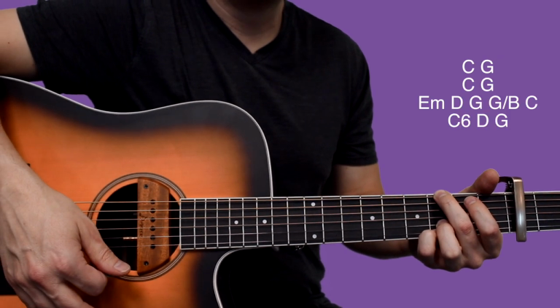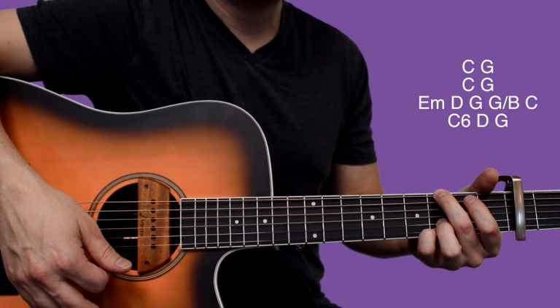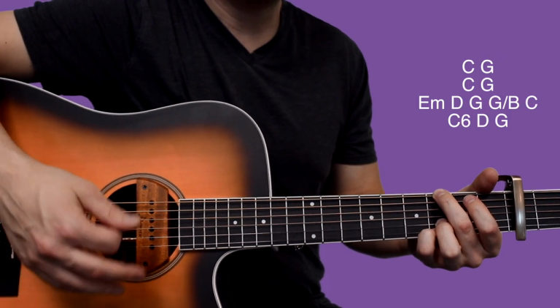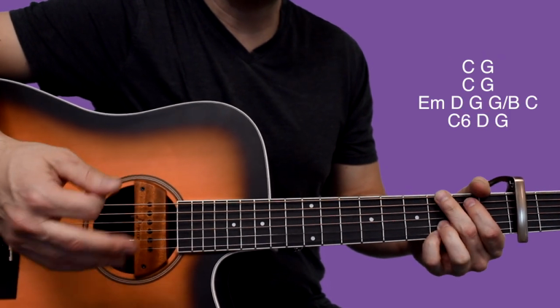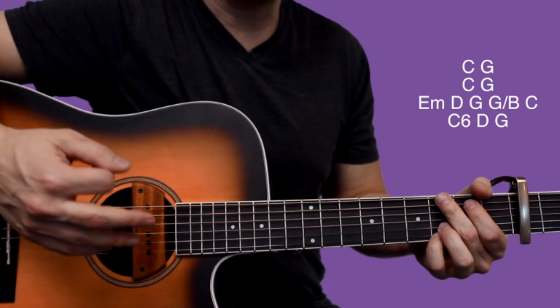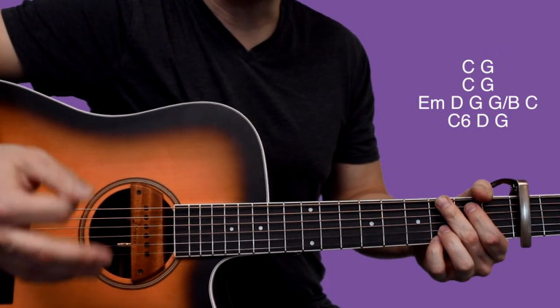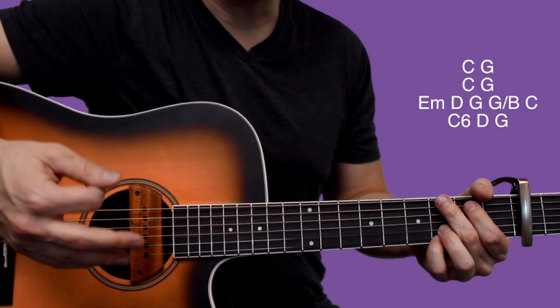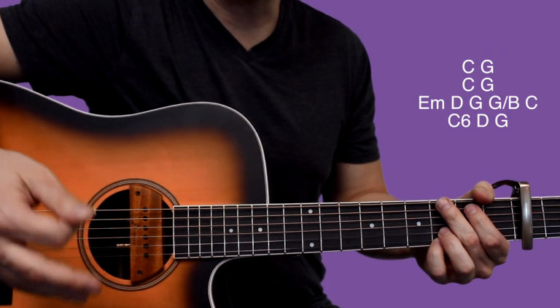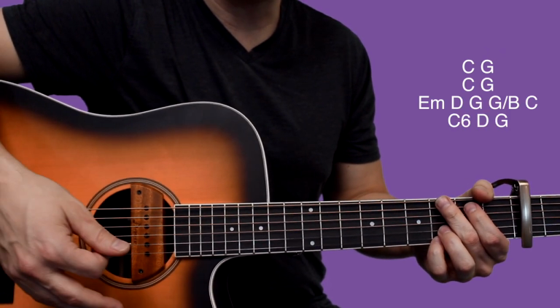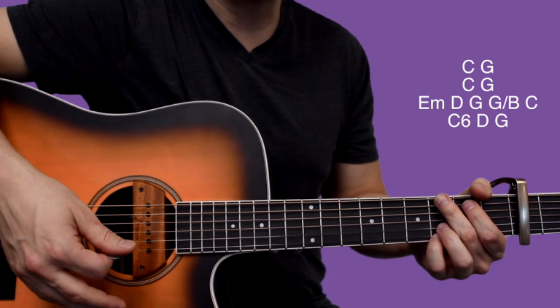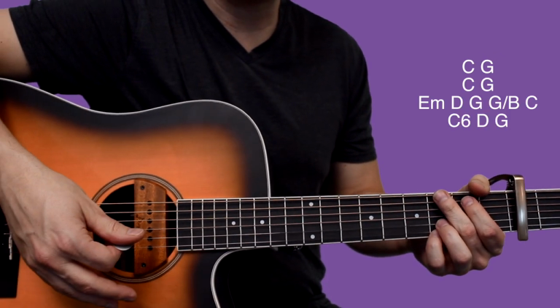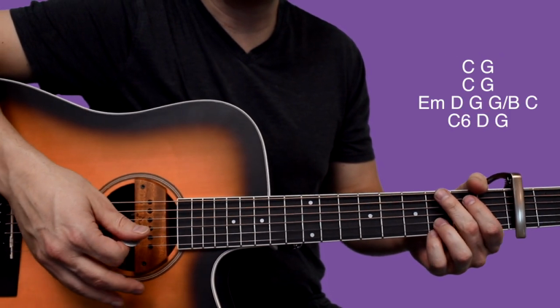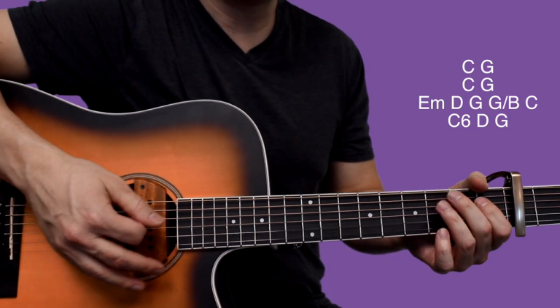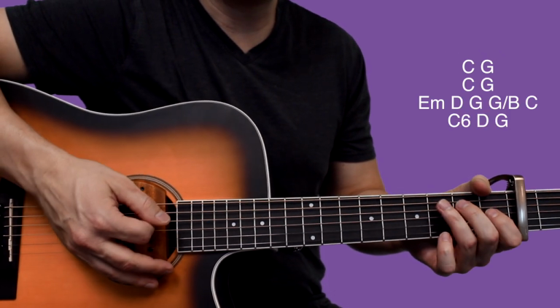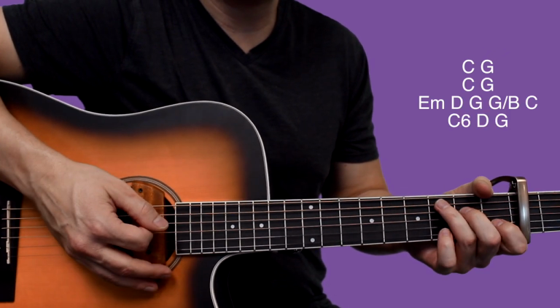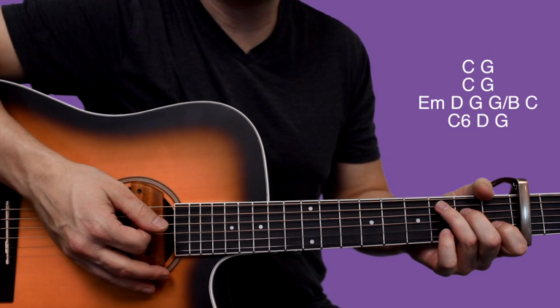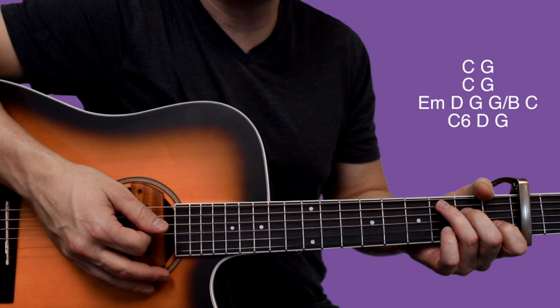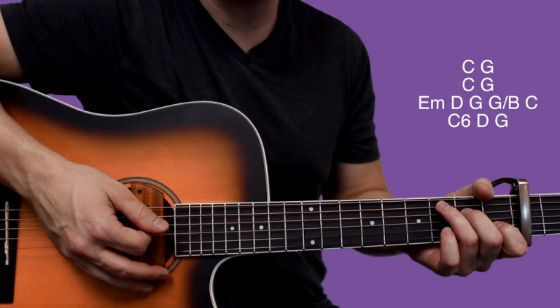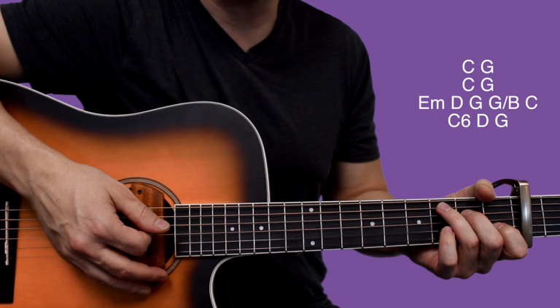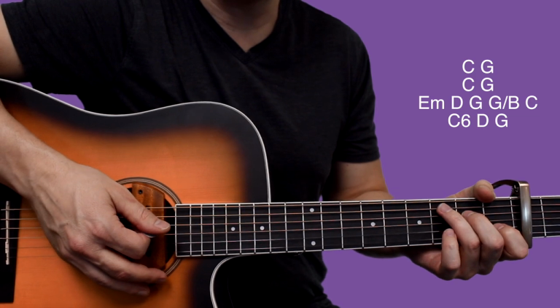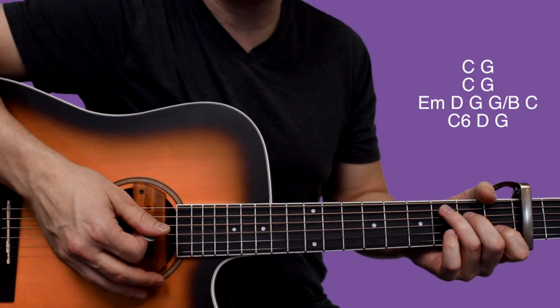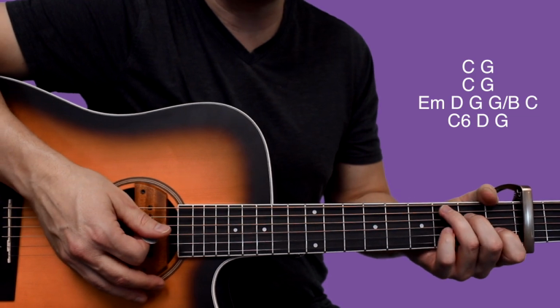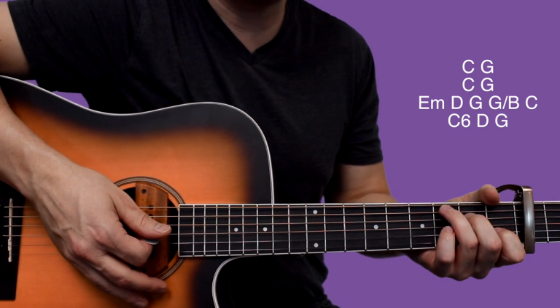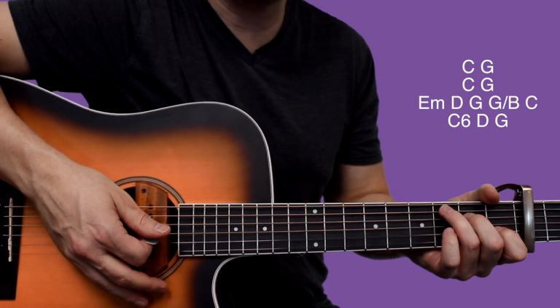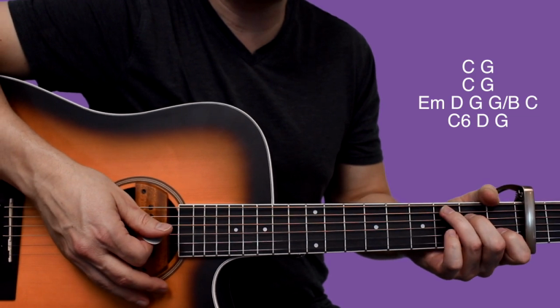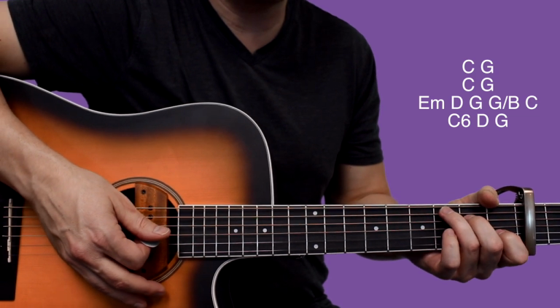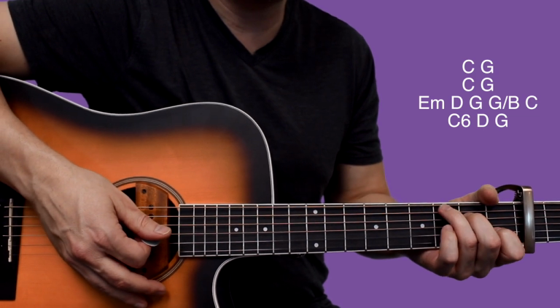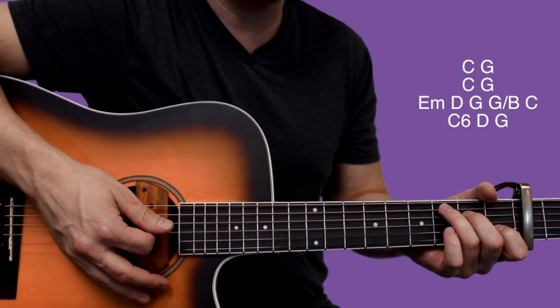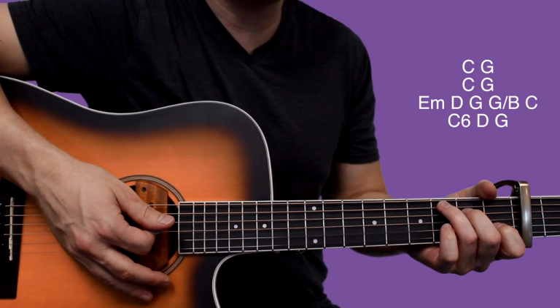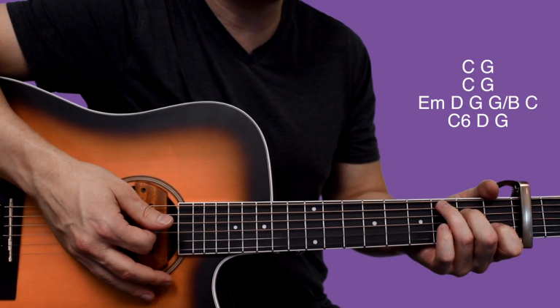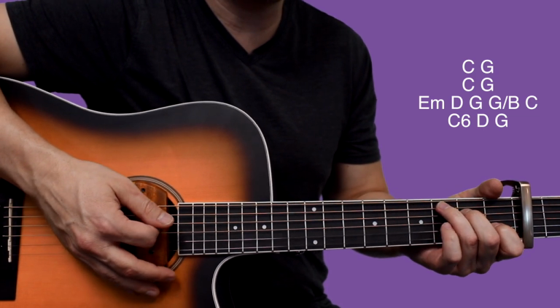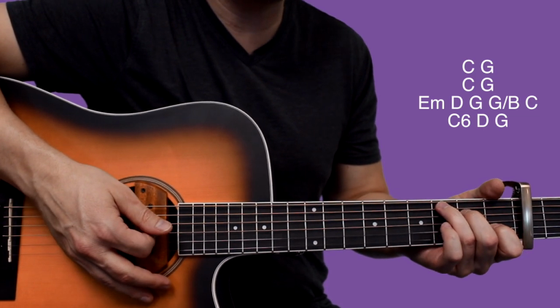So just running that chorus again, because that's kind of a little bit tougher than the verse, I would say. So let's run the chorus.